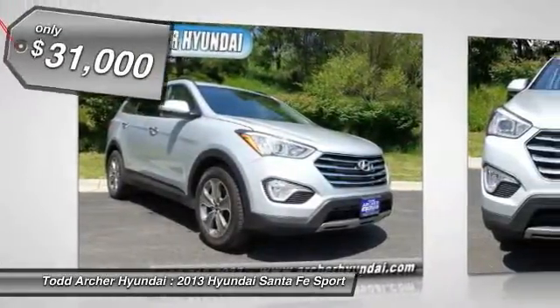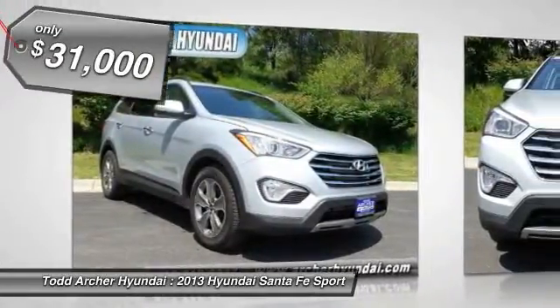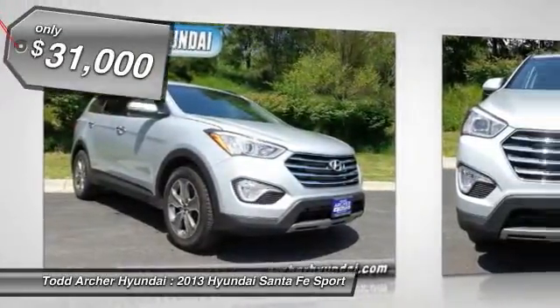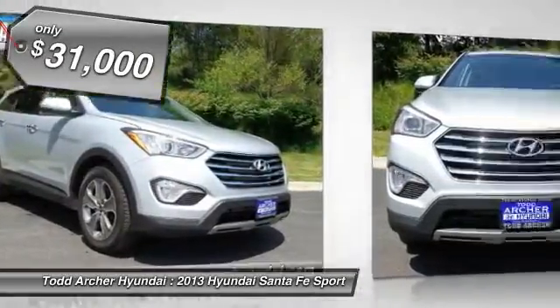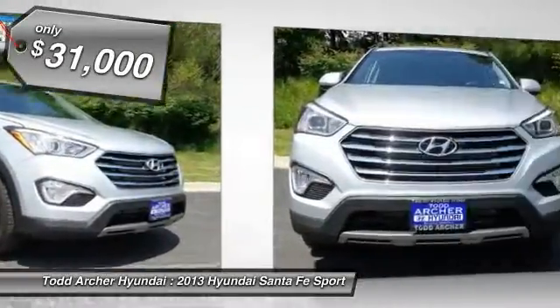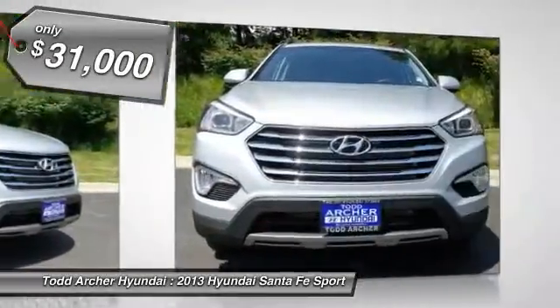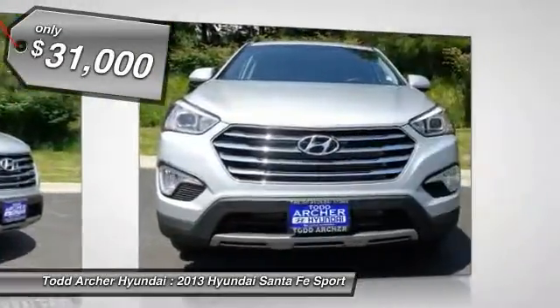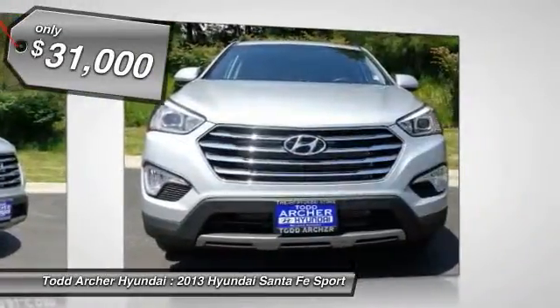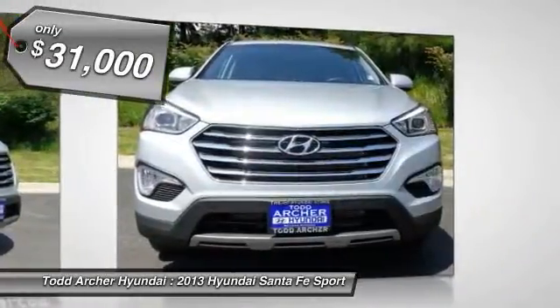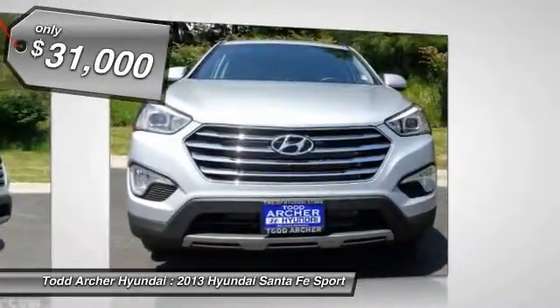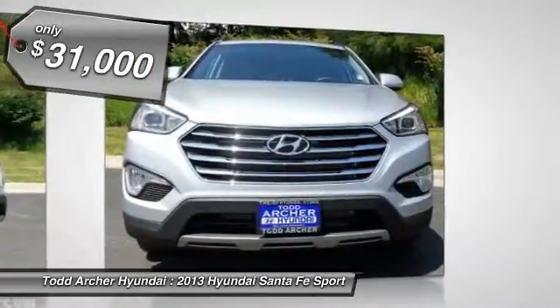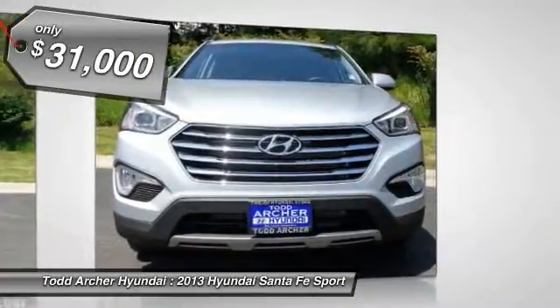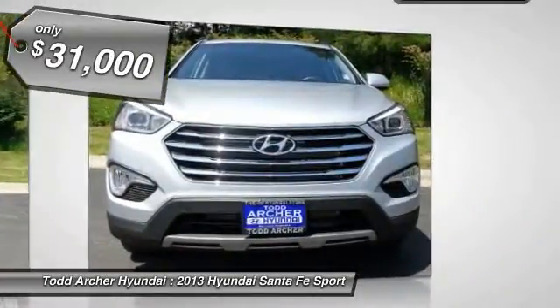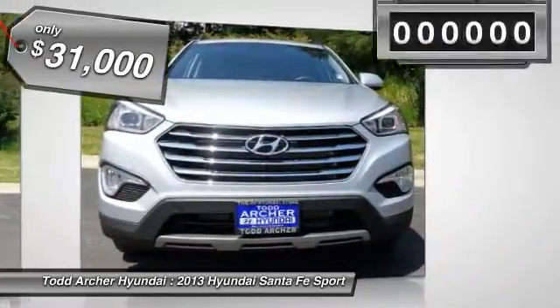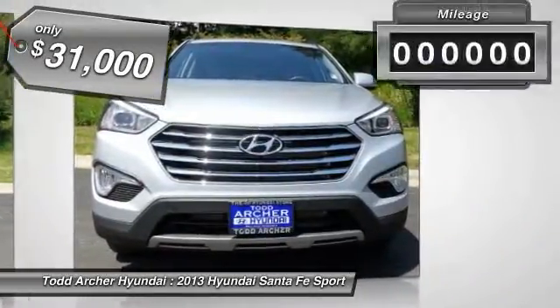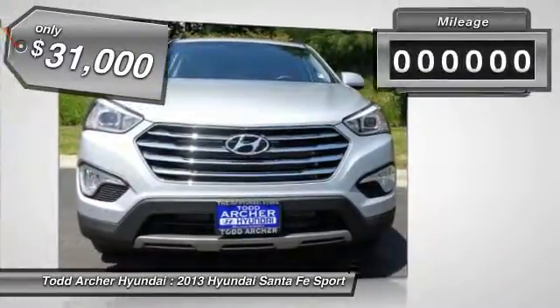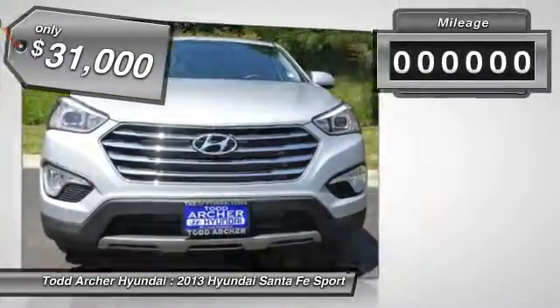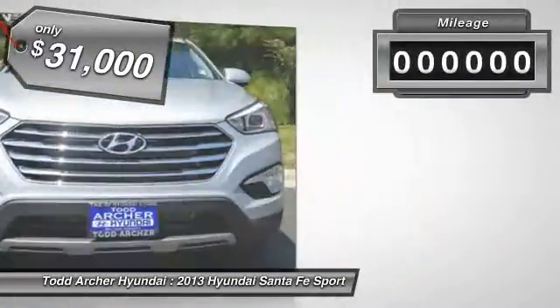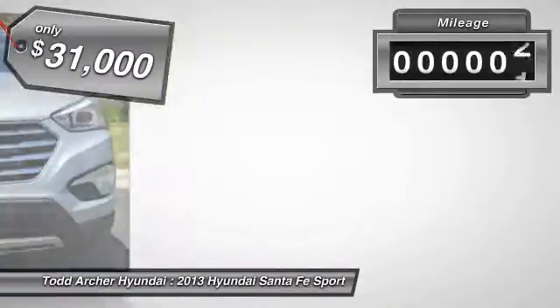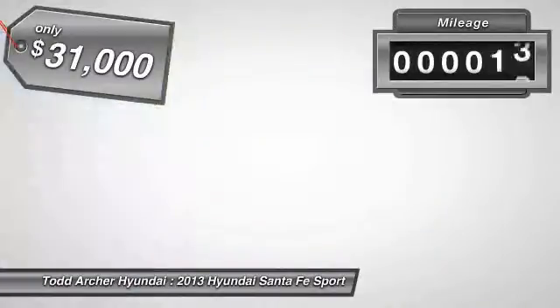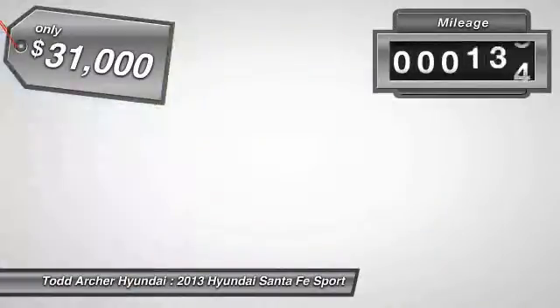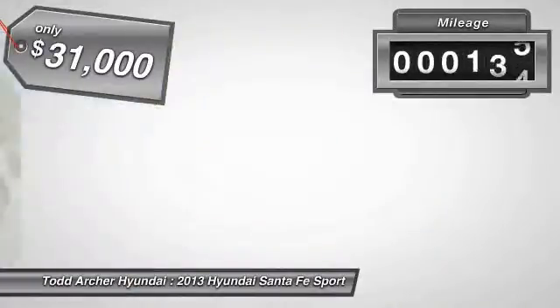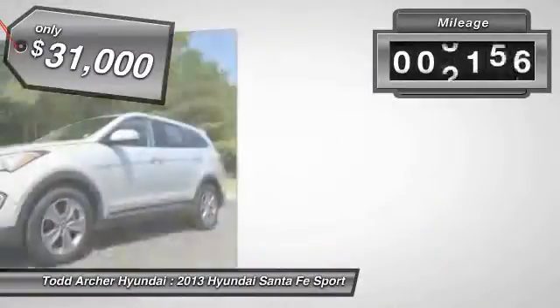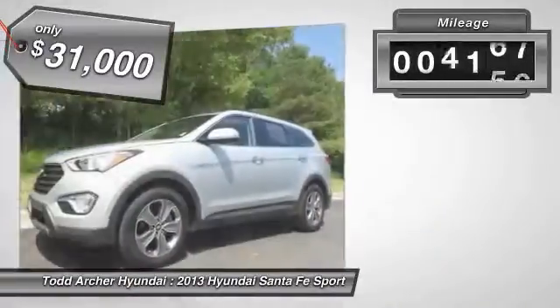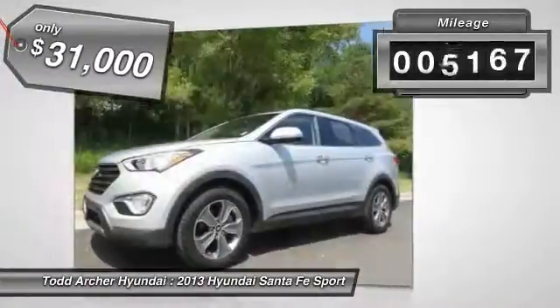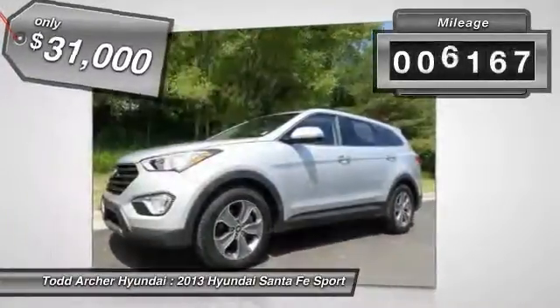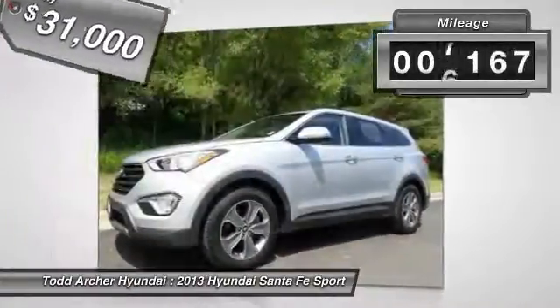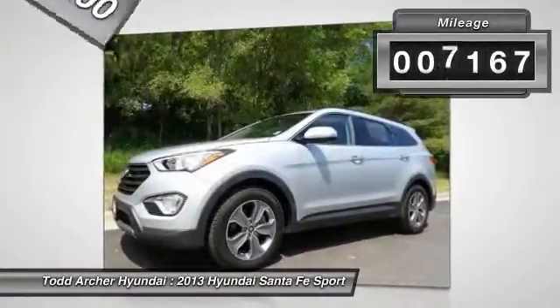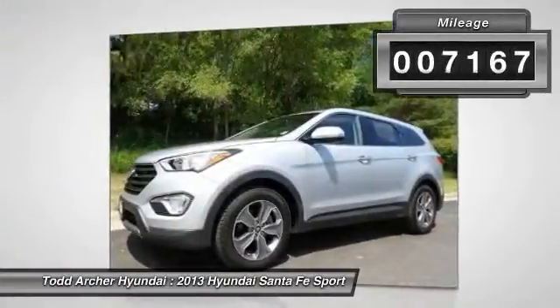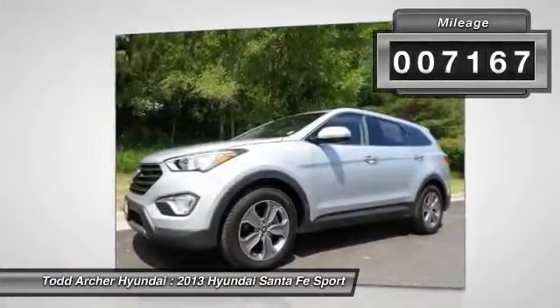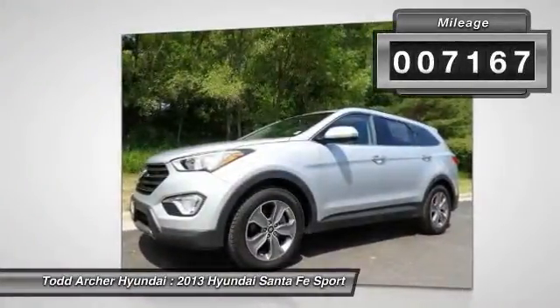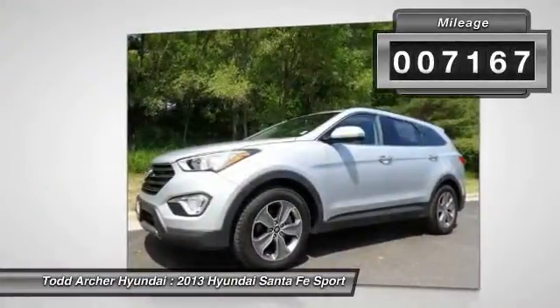And is priced below $35,000. This vehicle has less than 8,000 miles.